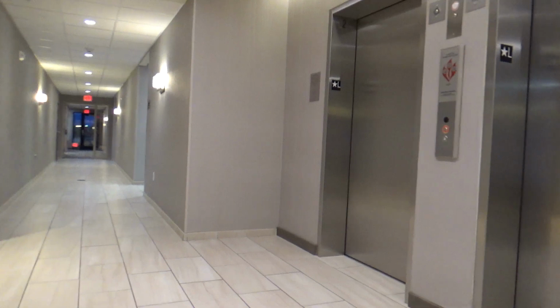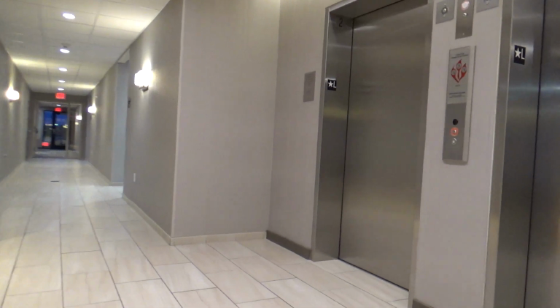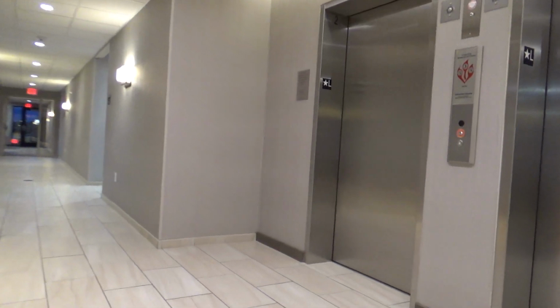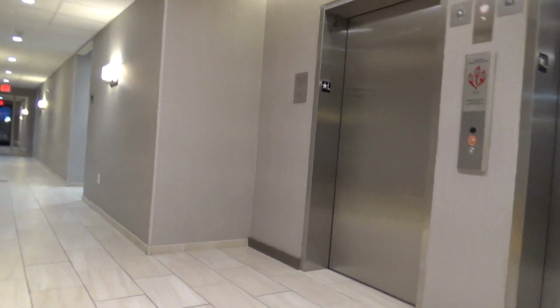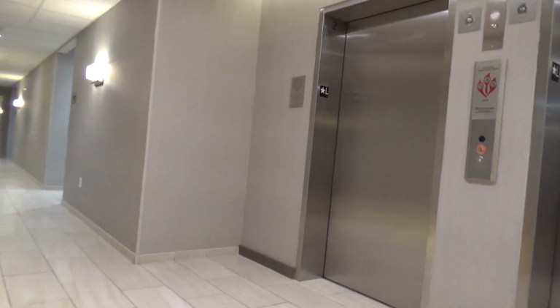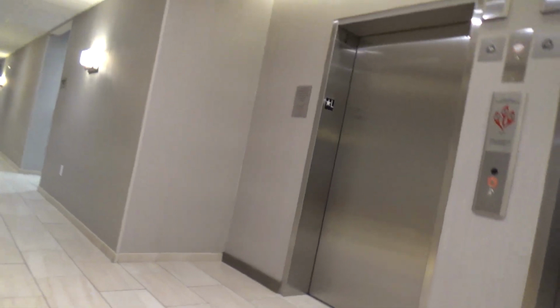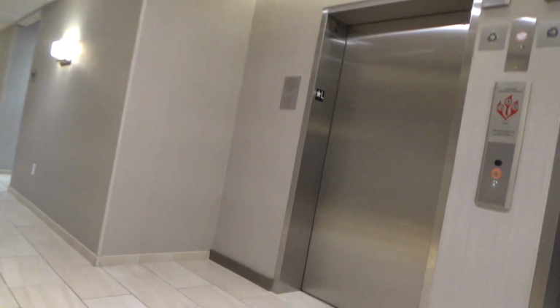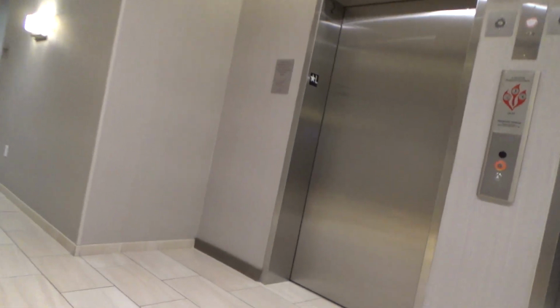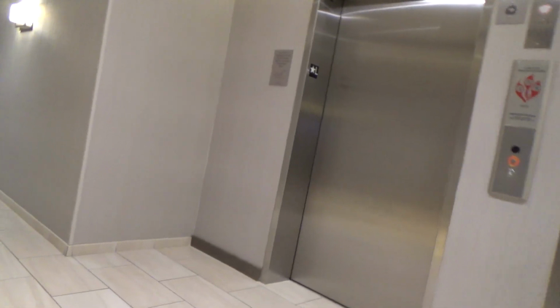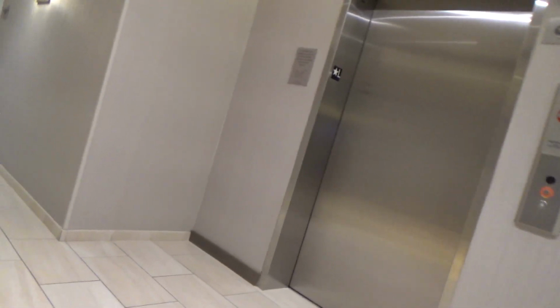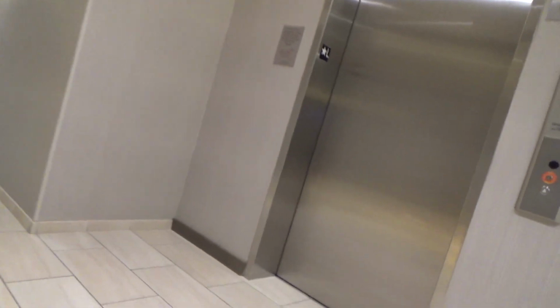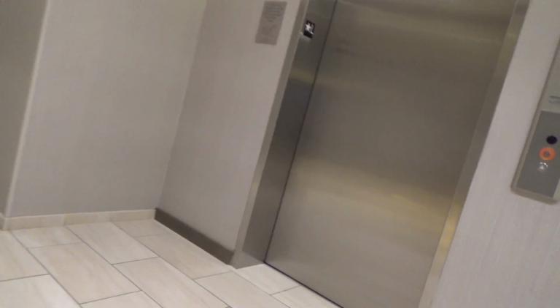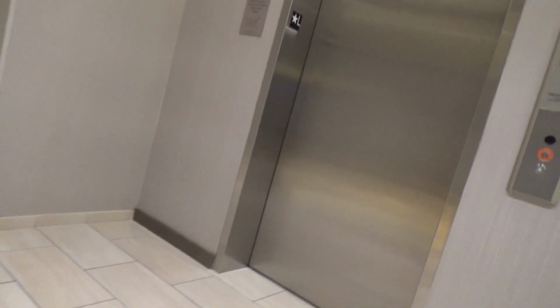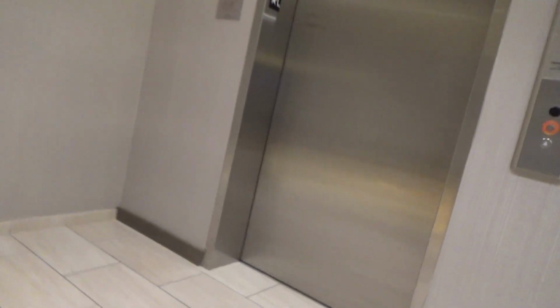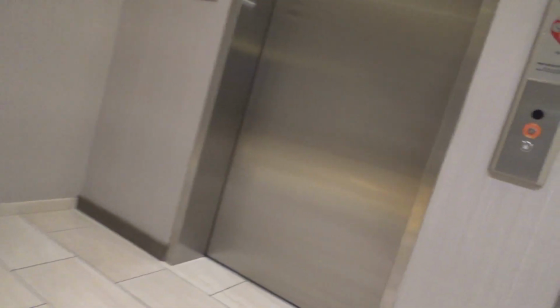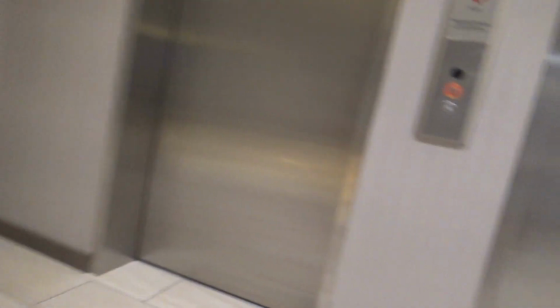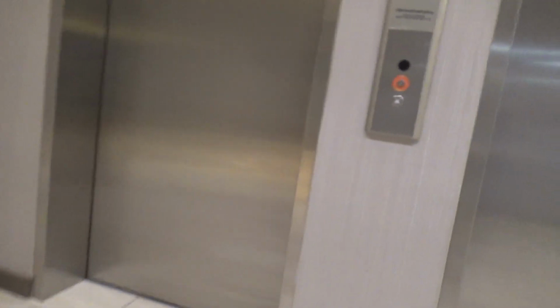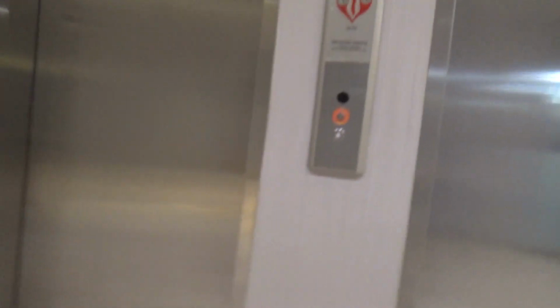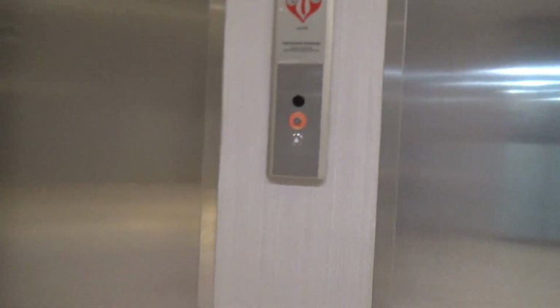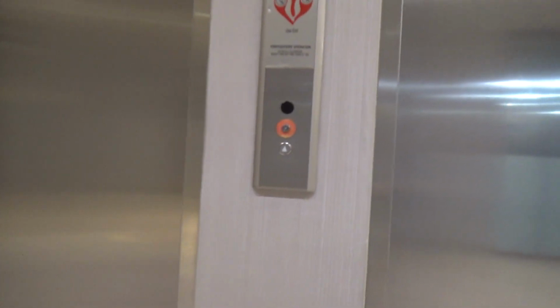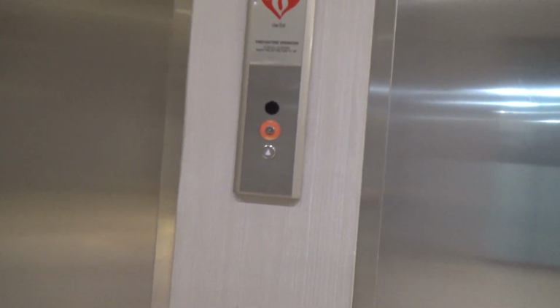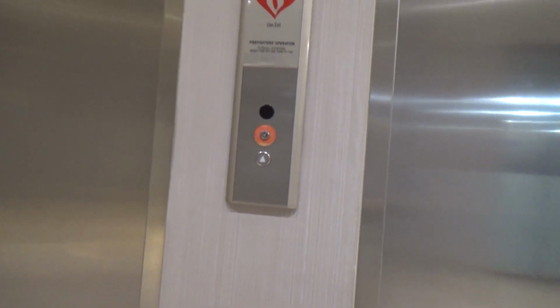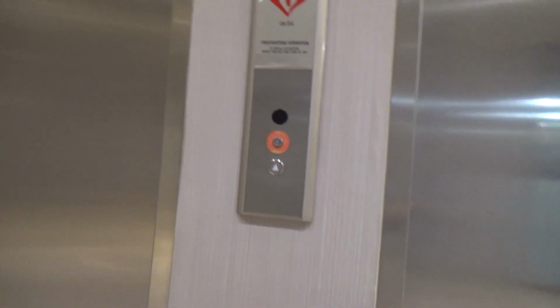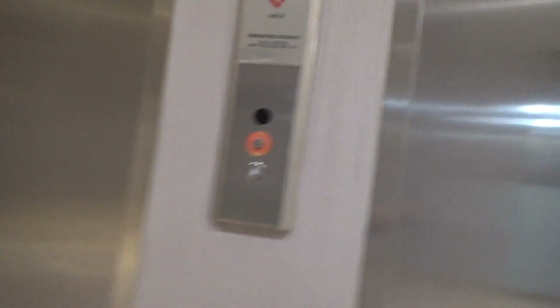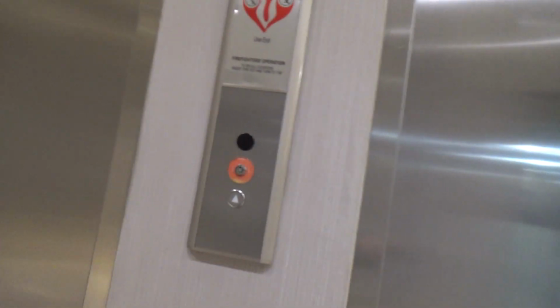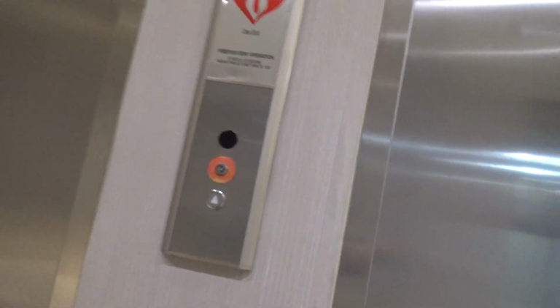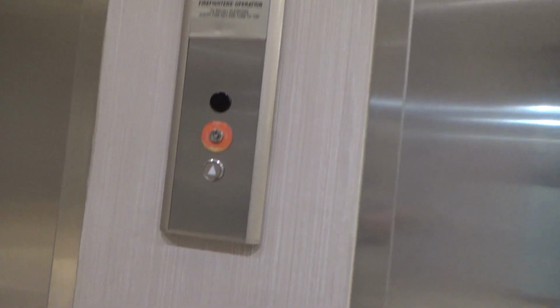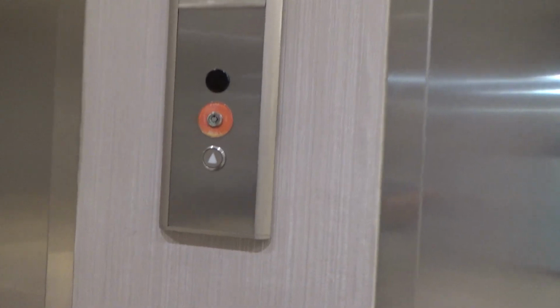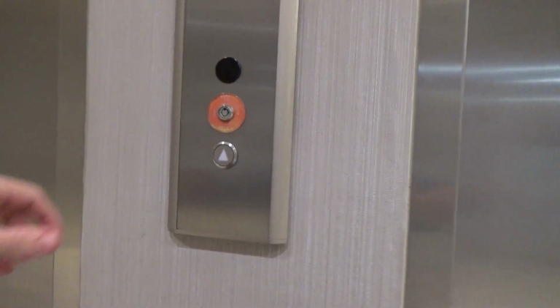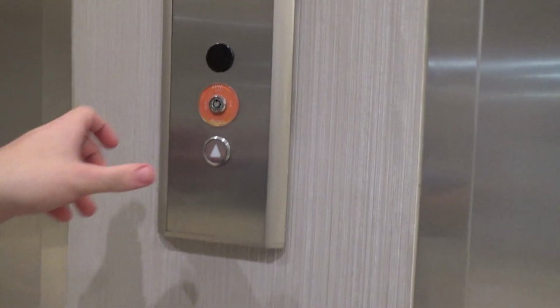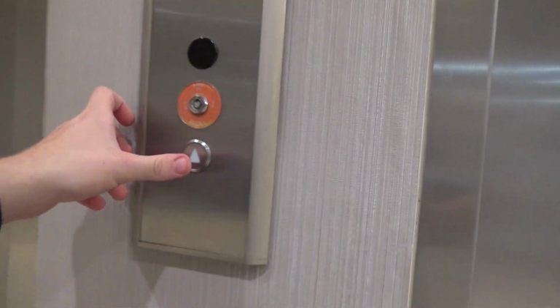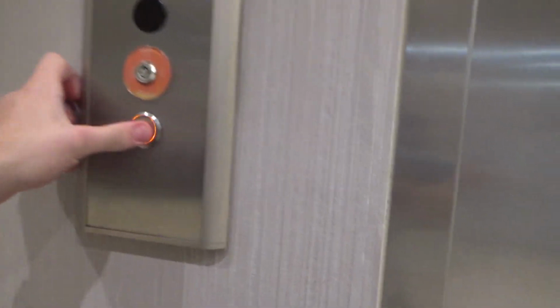Alright guys, these are the elevators here at the Fairfield Inn & Suites by Marriott here in Altoona, Iowa.